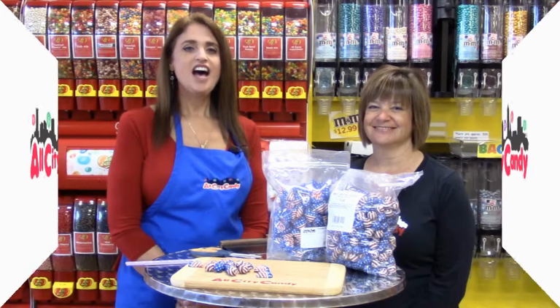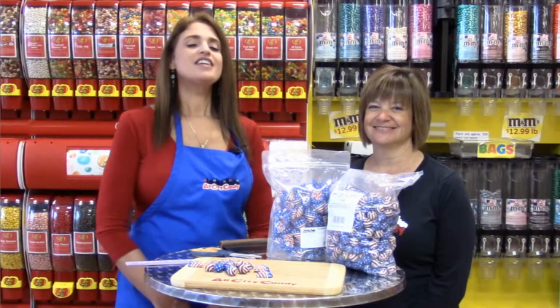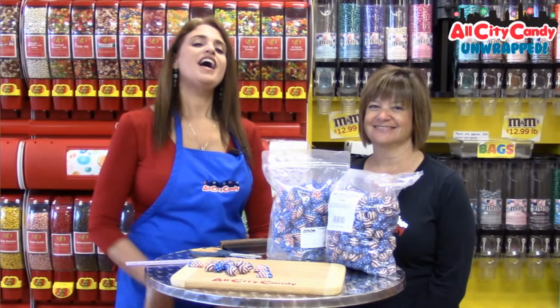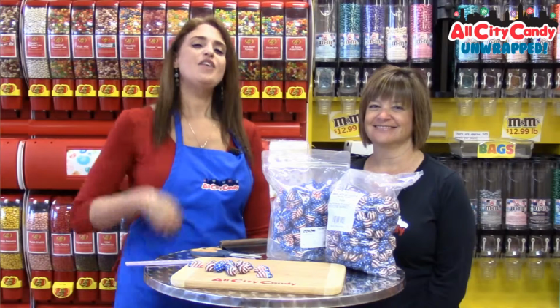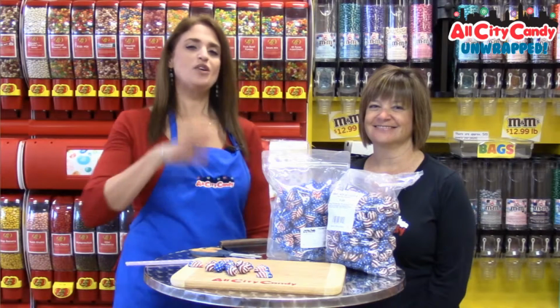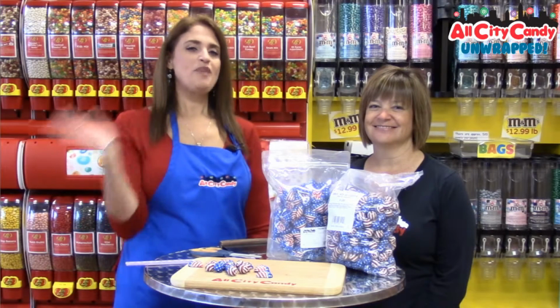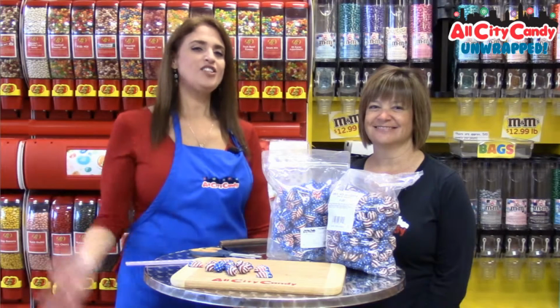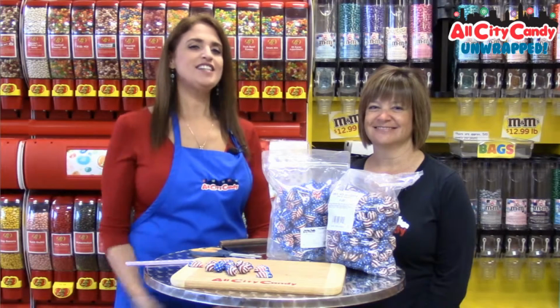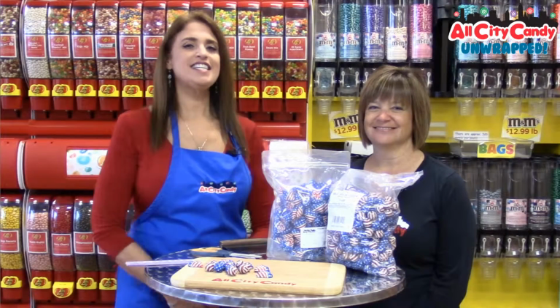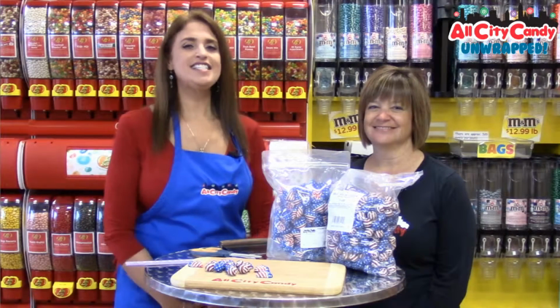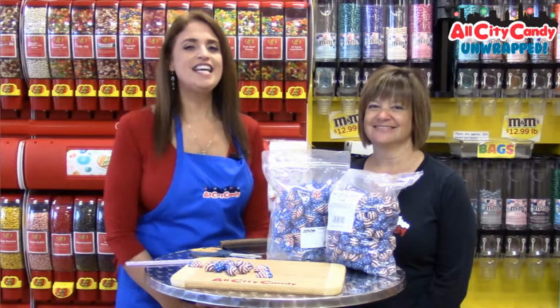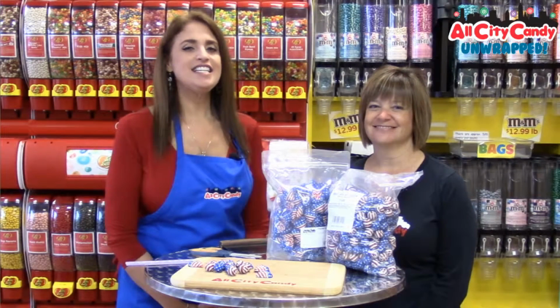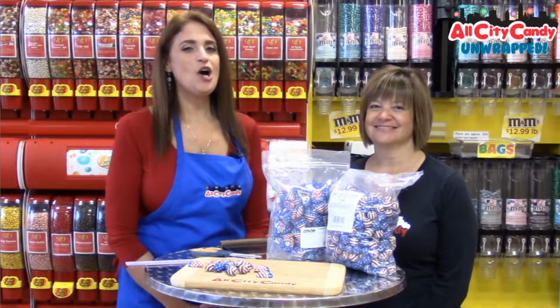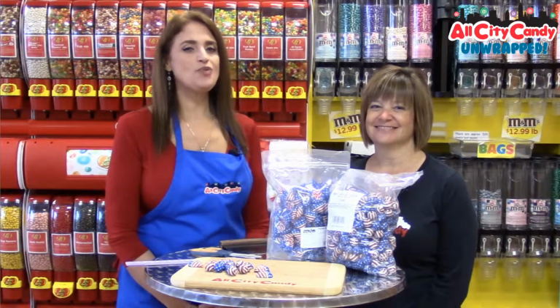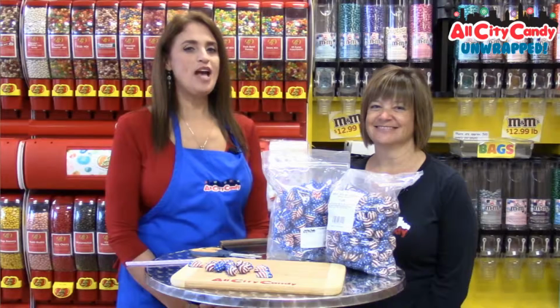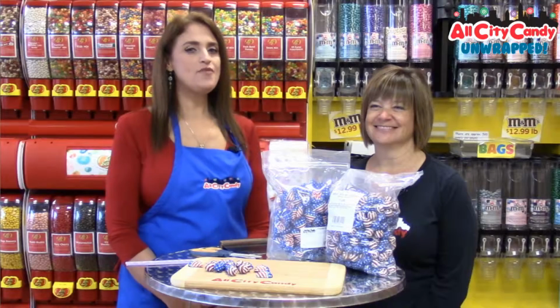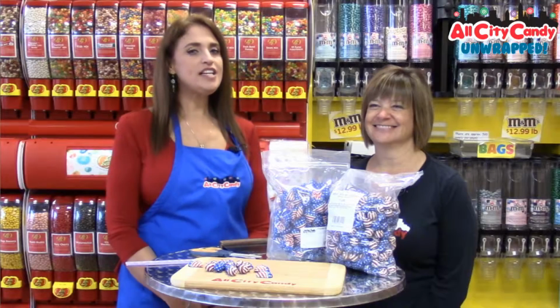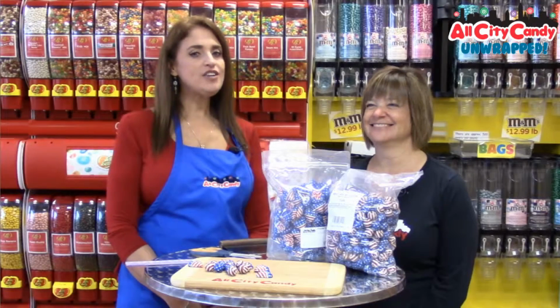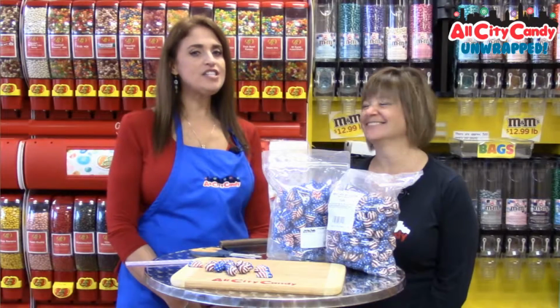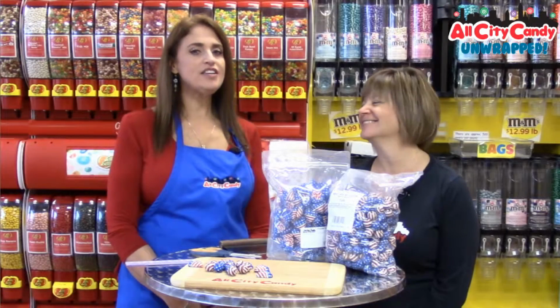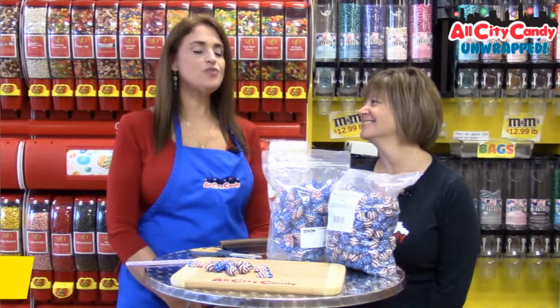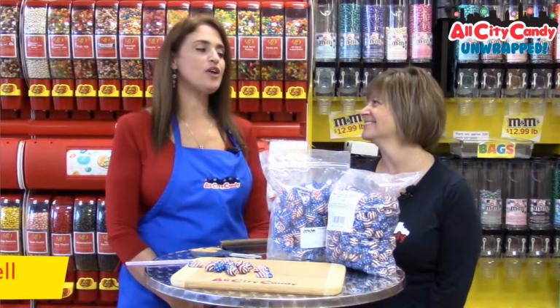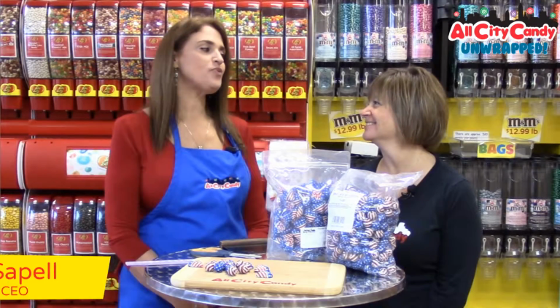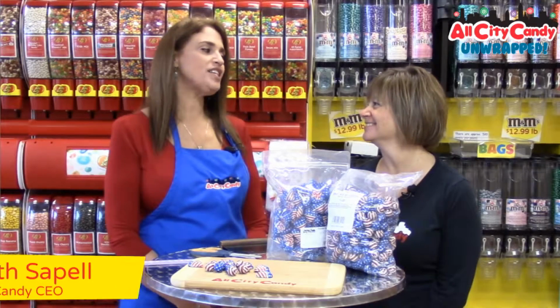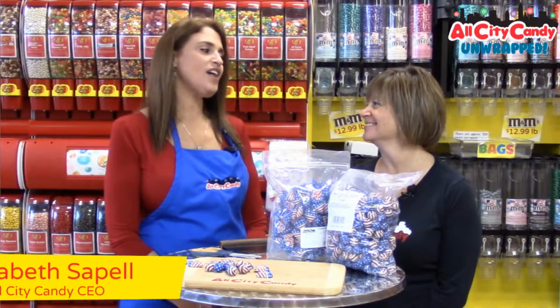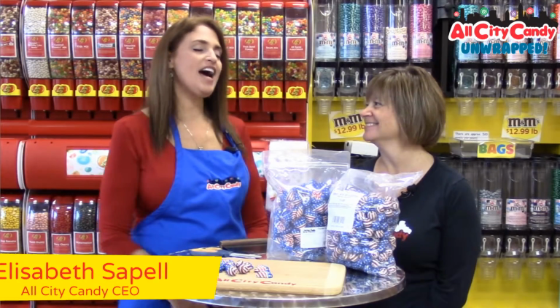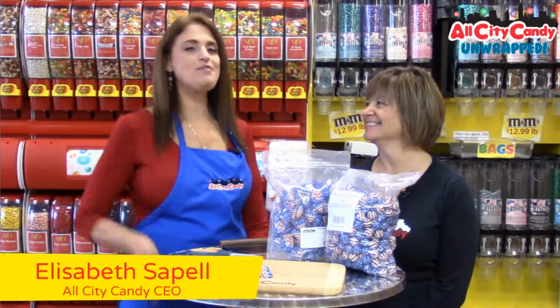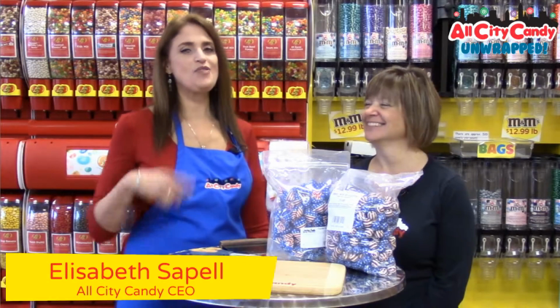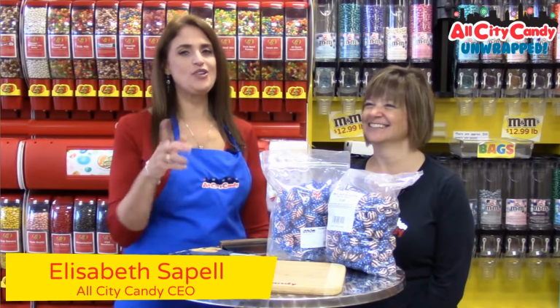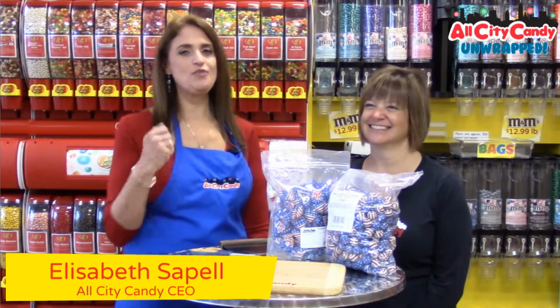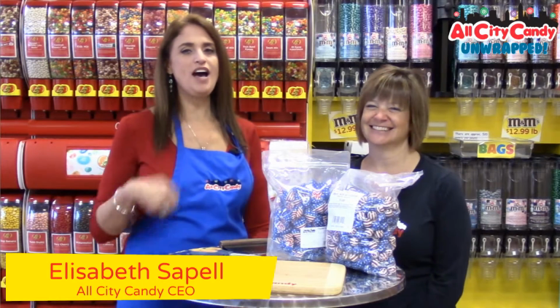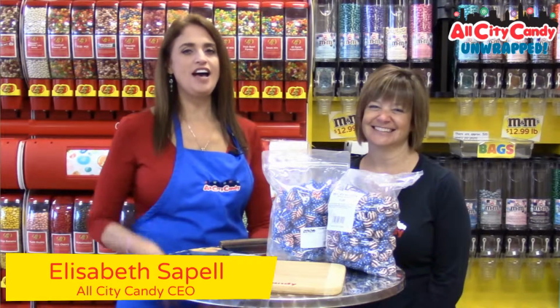Hi, welcome back to All Cities Candies' Unwrapped video series where we try before you buy.